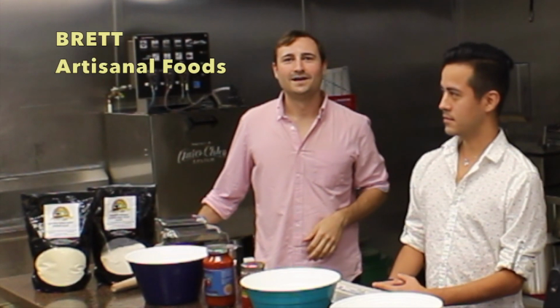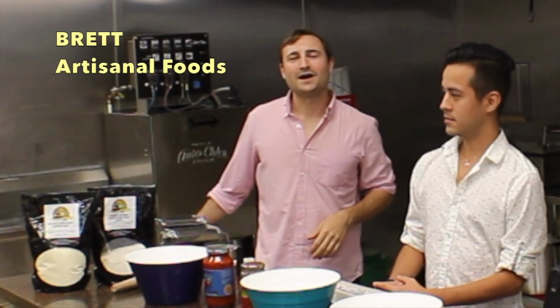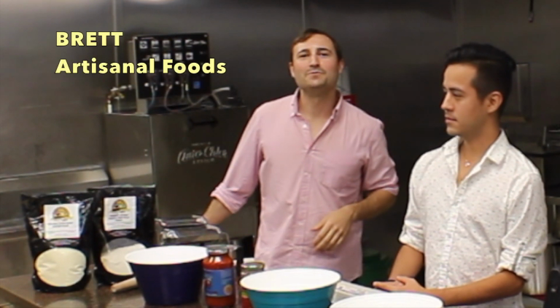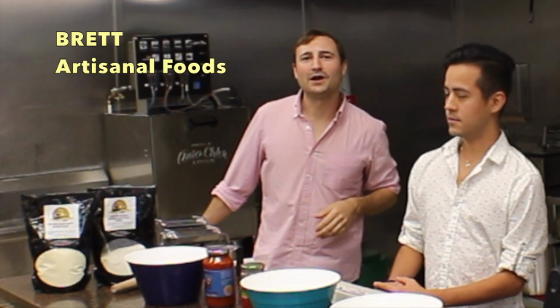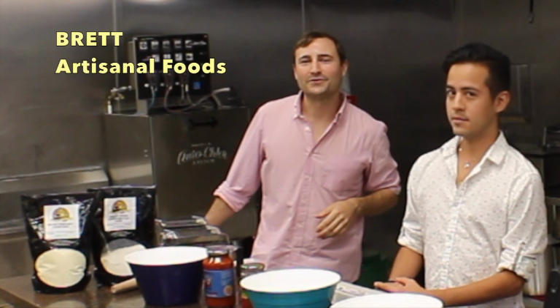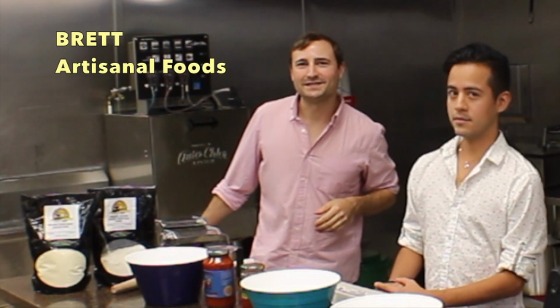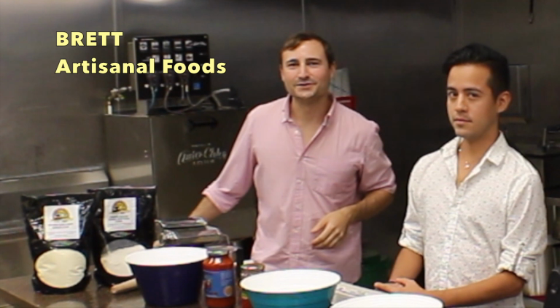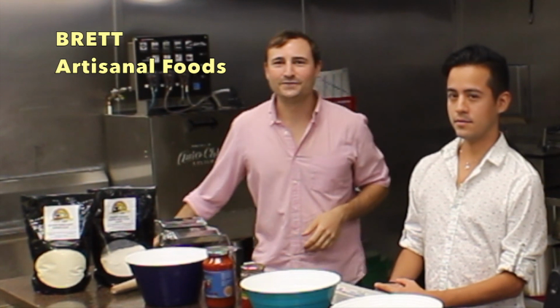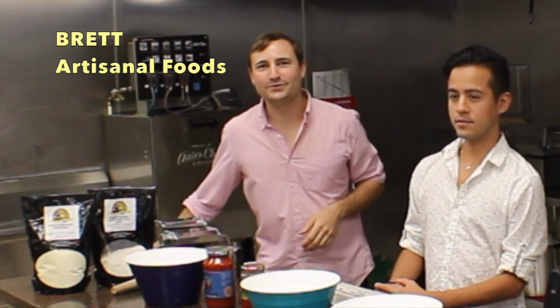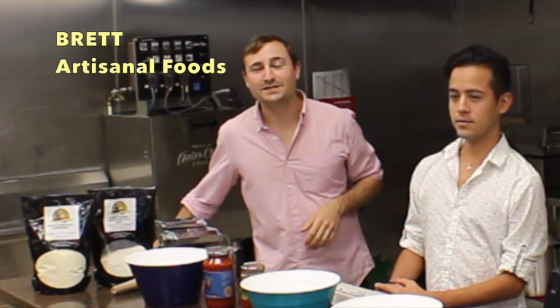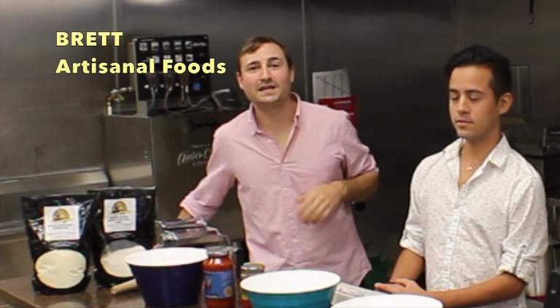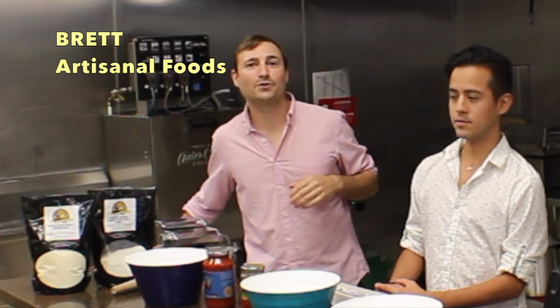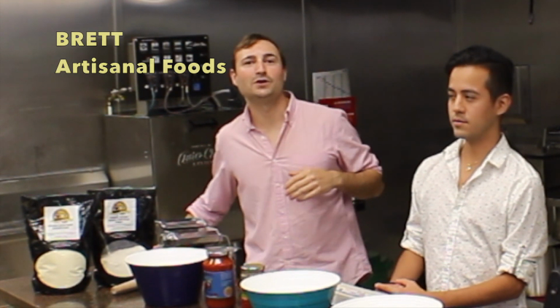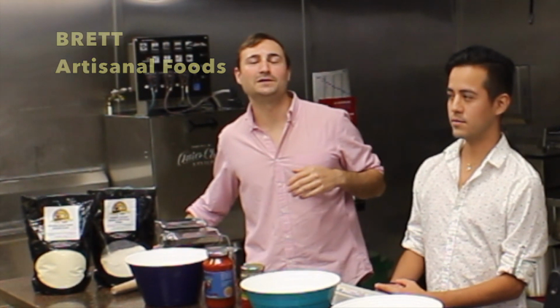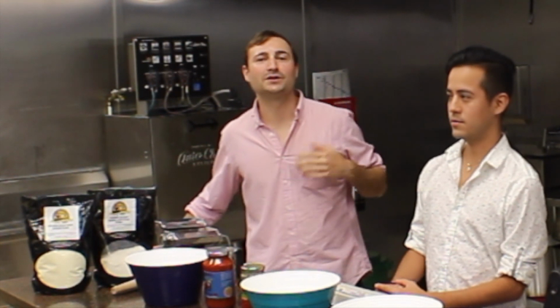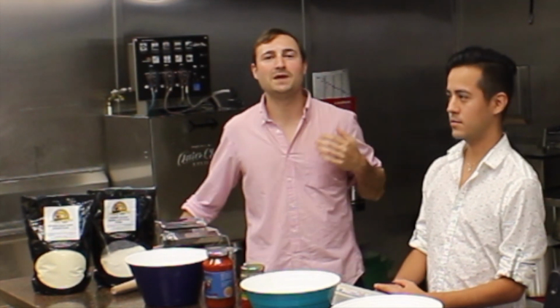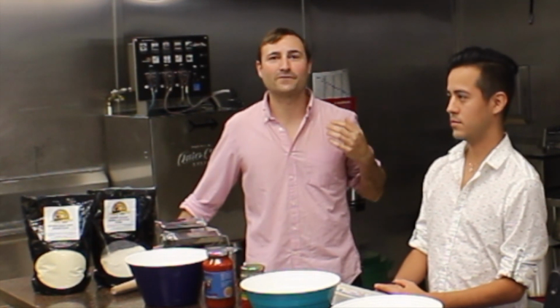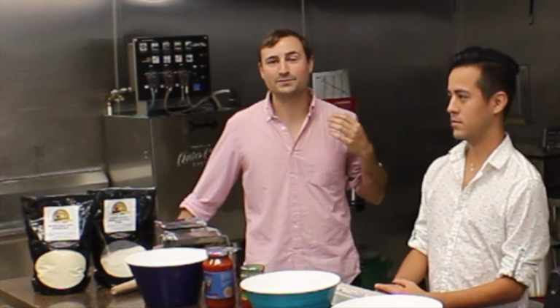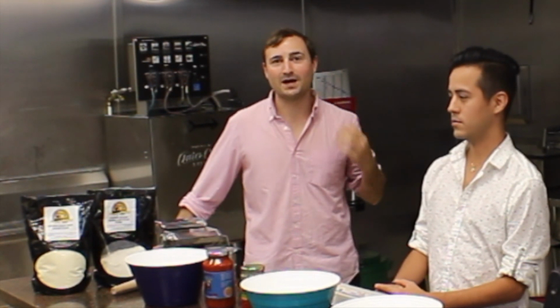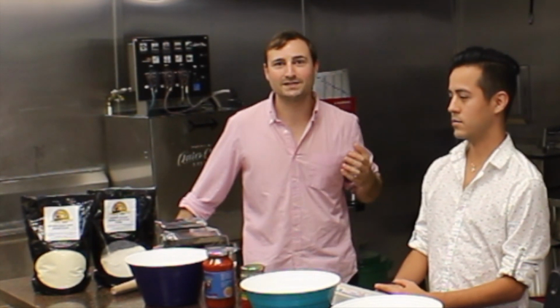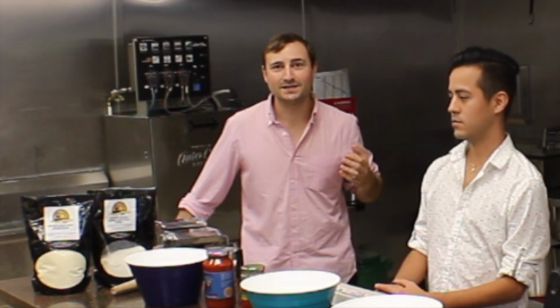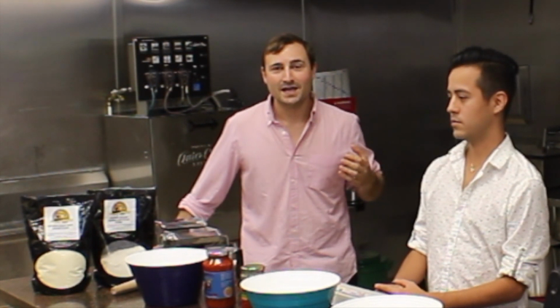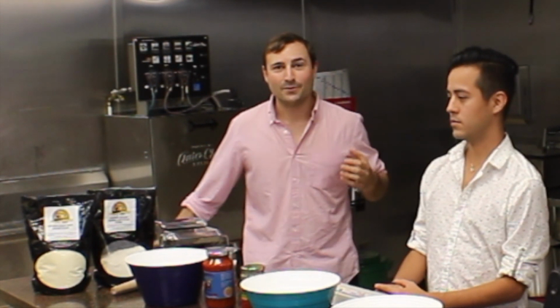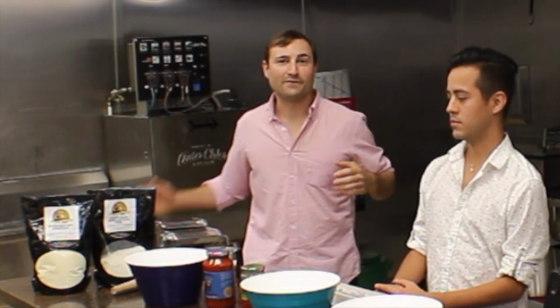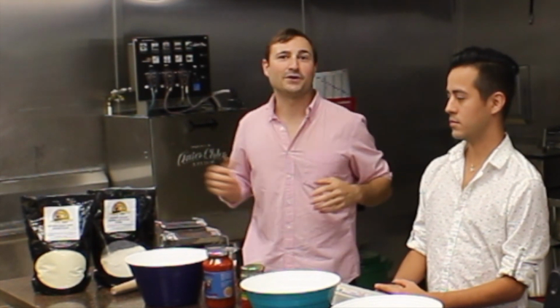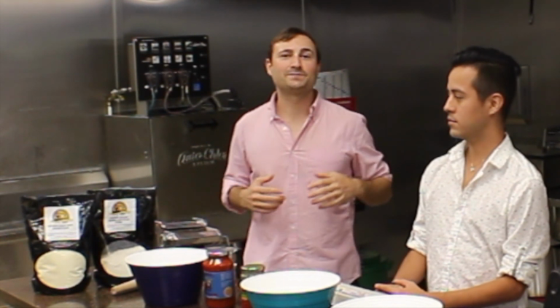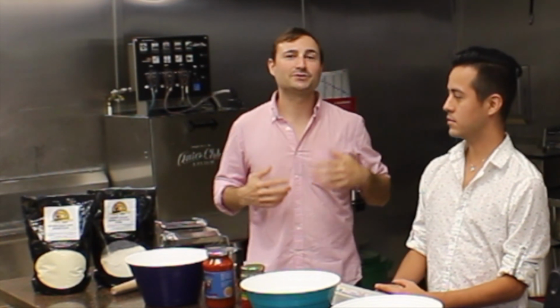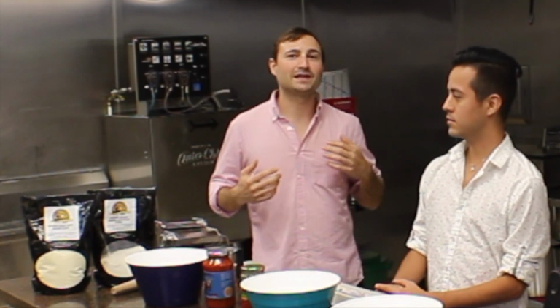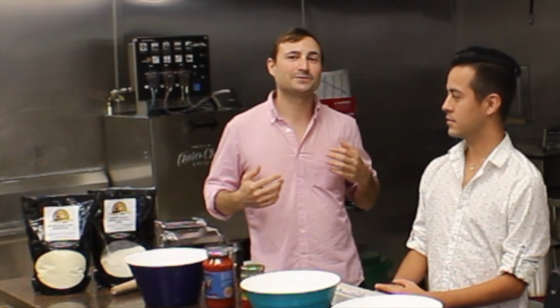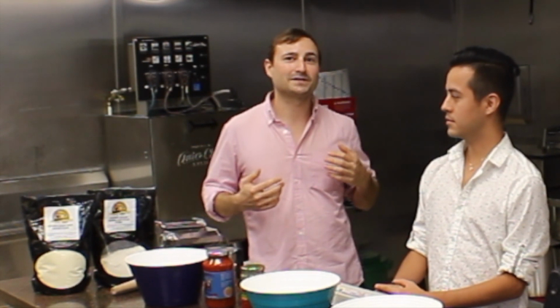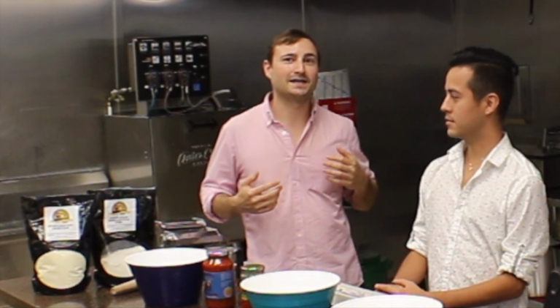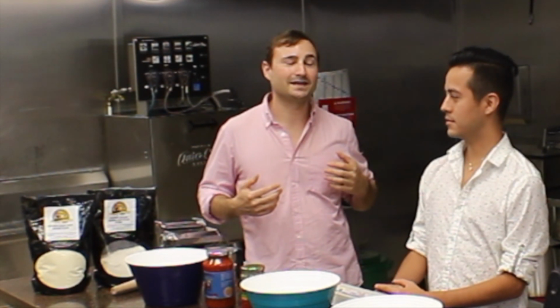Hi, I'm Brett with Artisanal Foods. Today we're going to be learning to make fresh pasta and we have a very special guest with us today.